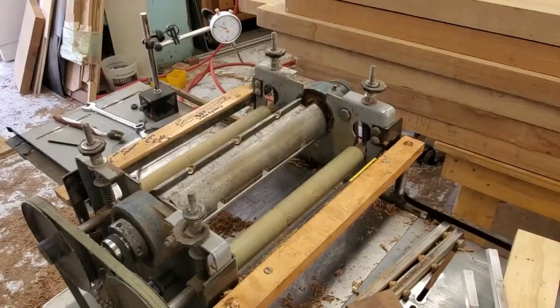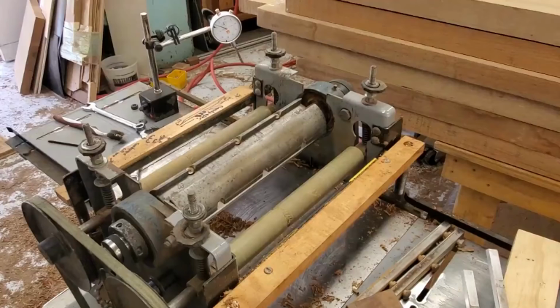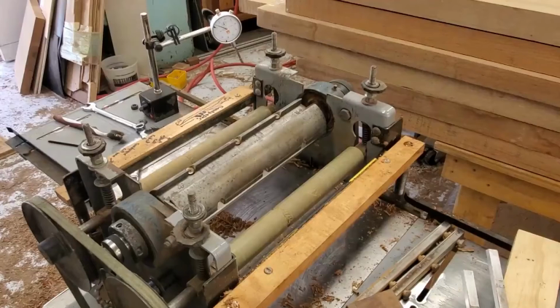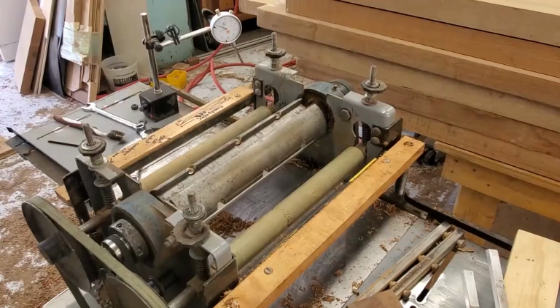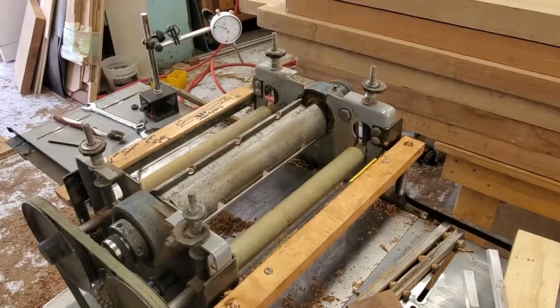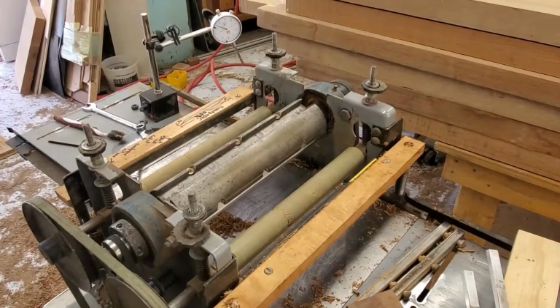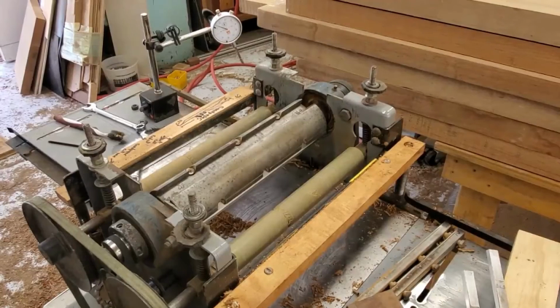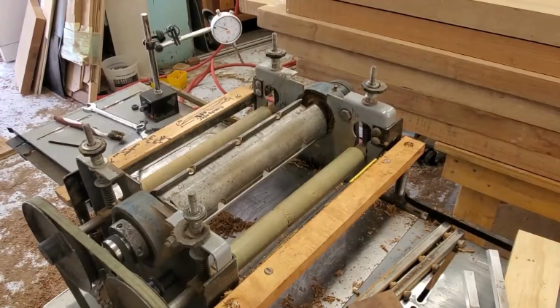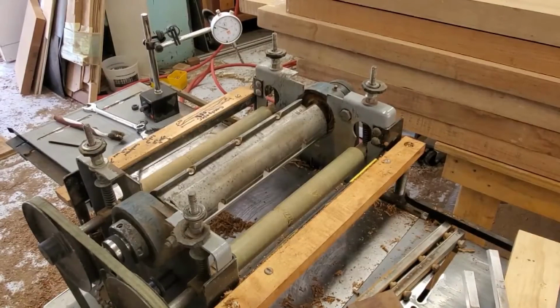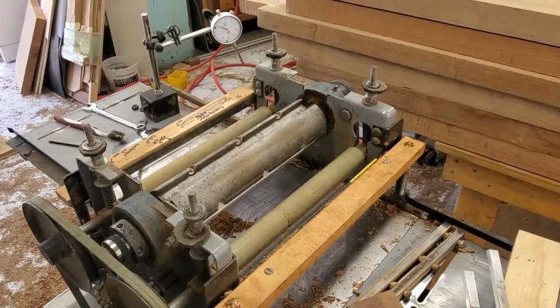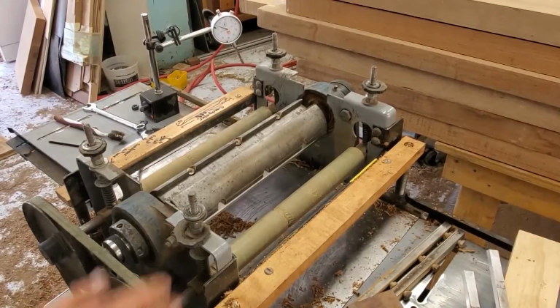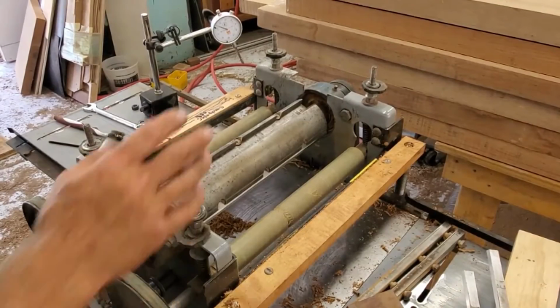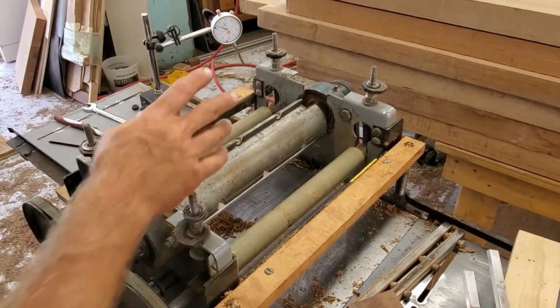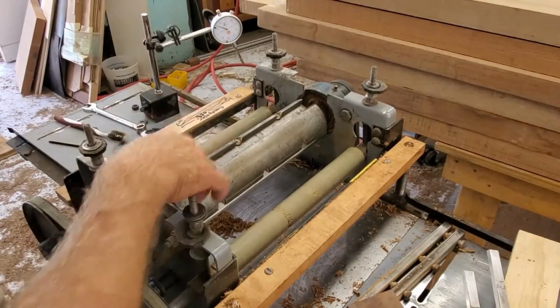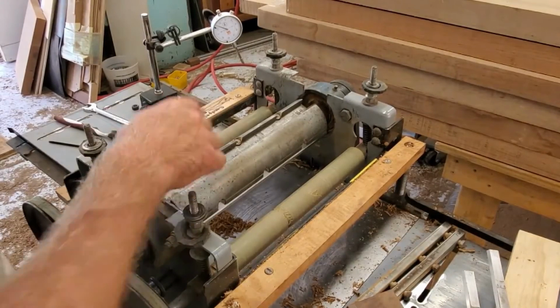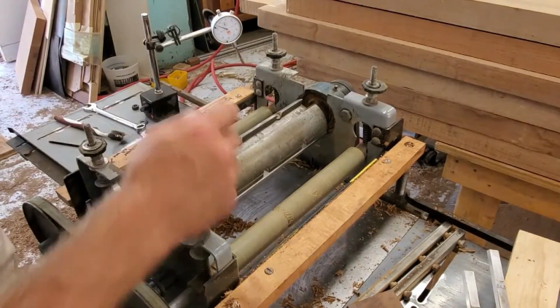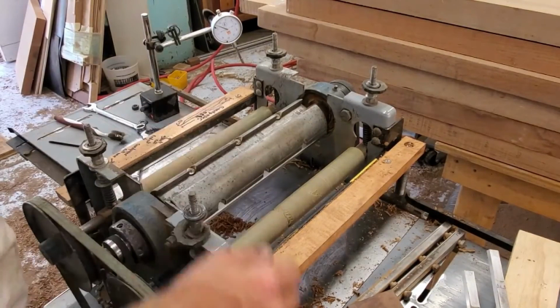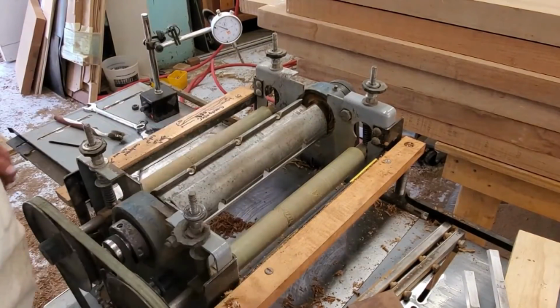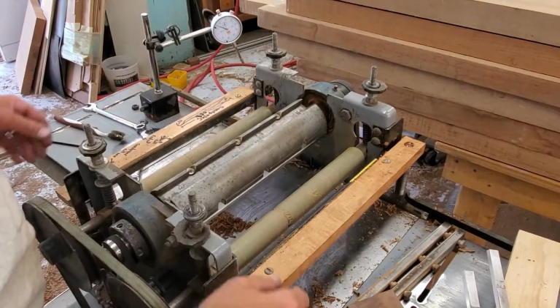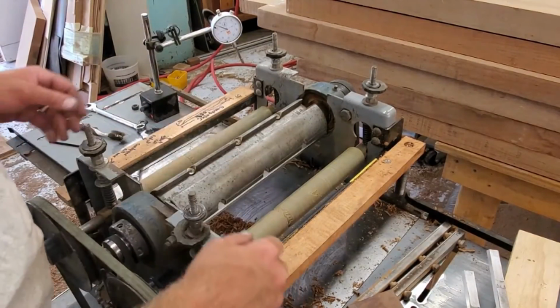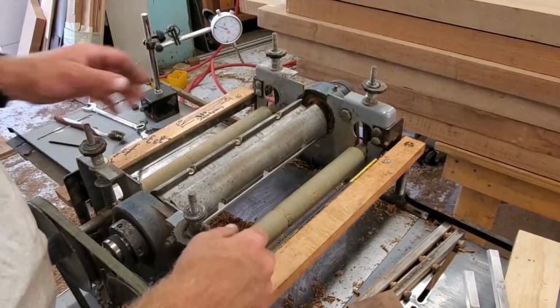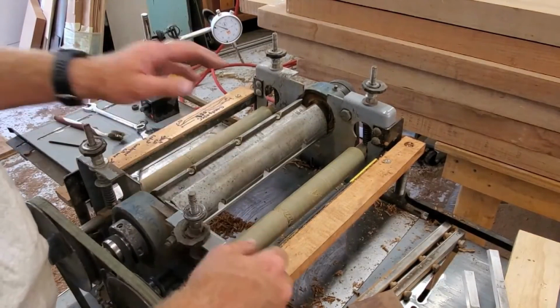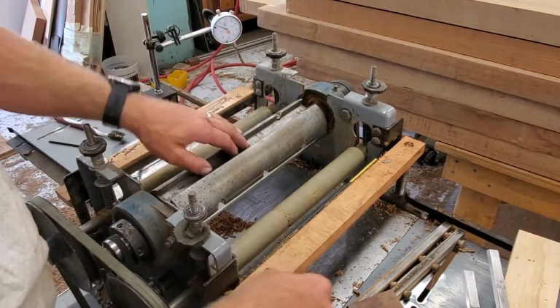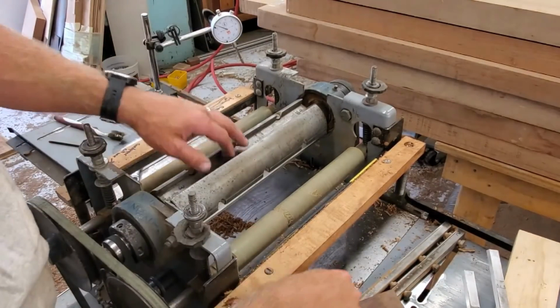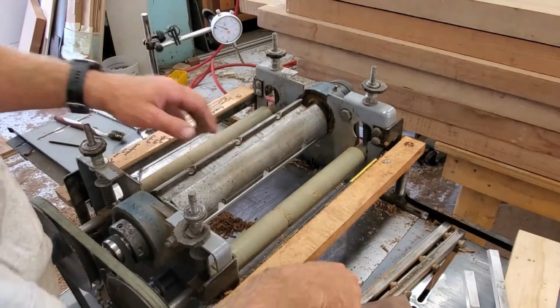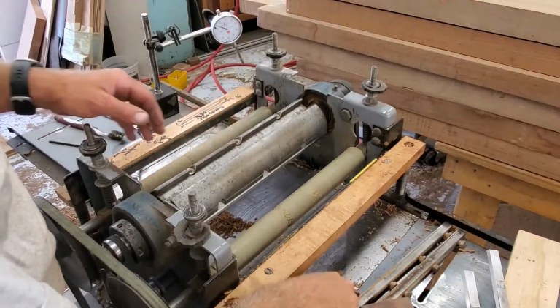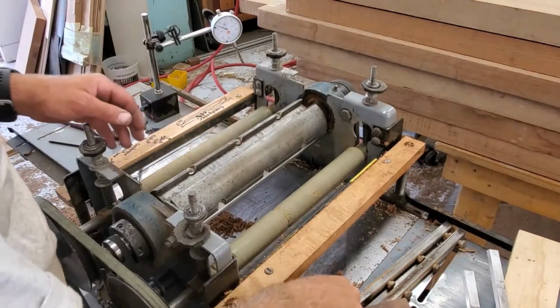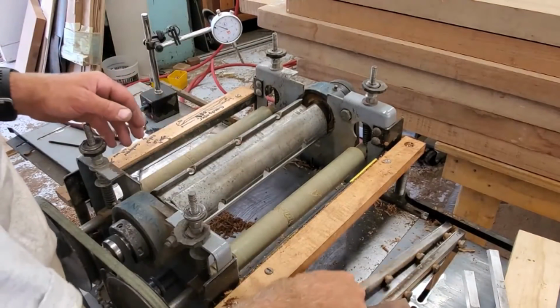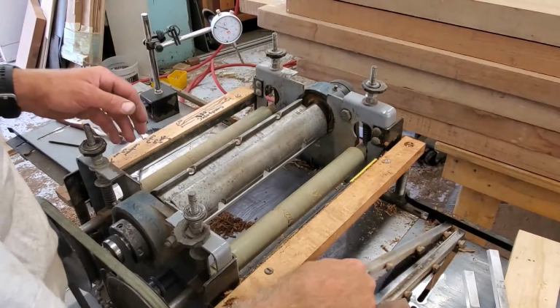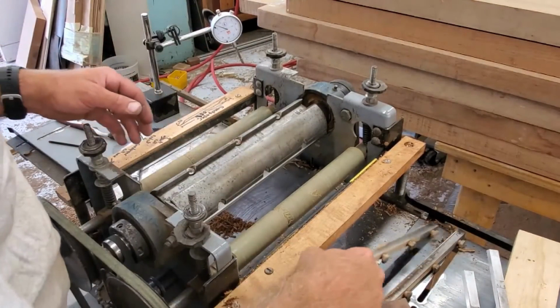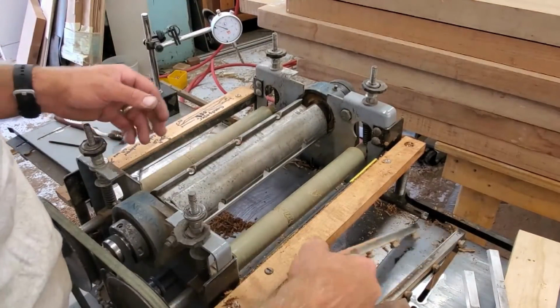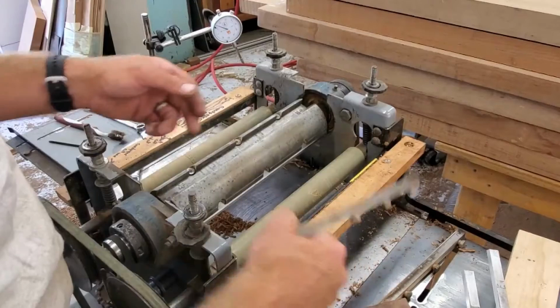We're back at the planer head. I've just set the first knife right now. I'm at pocket number three.